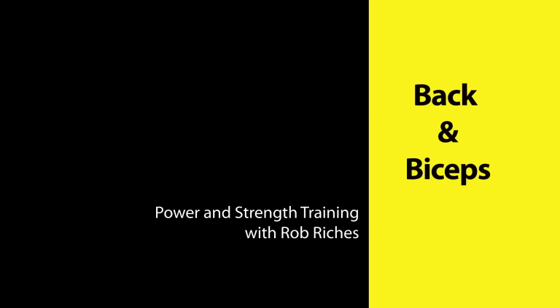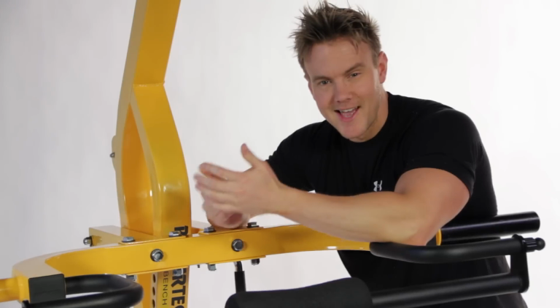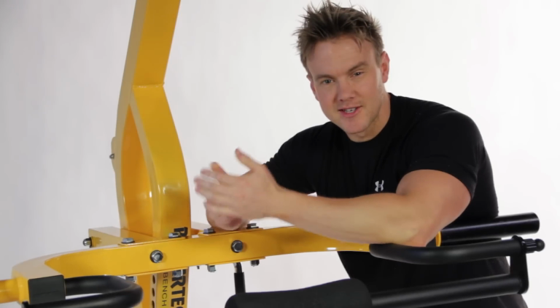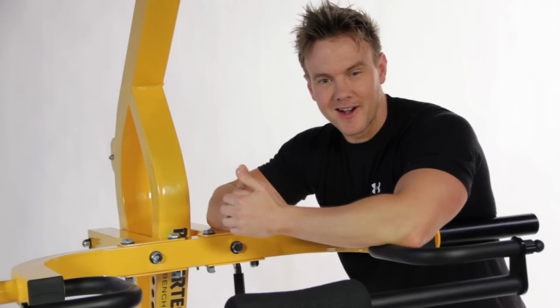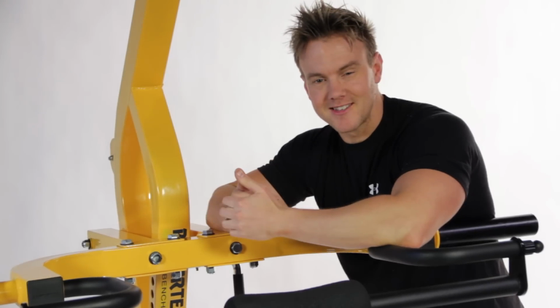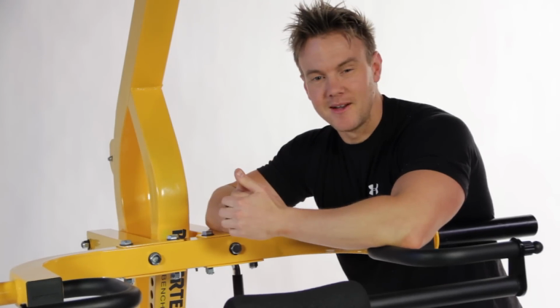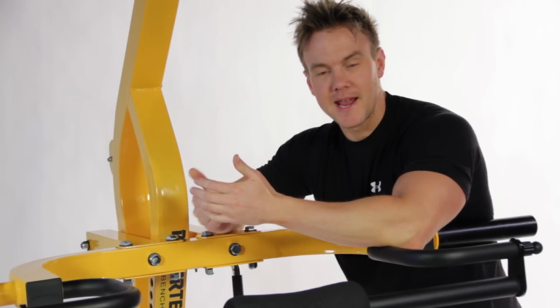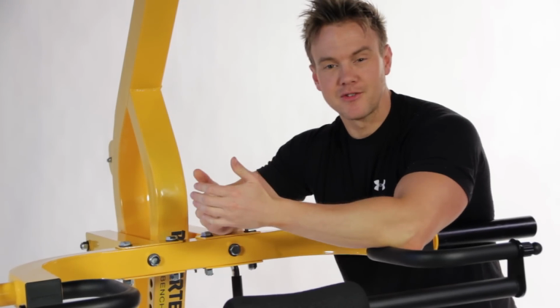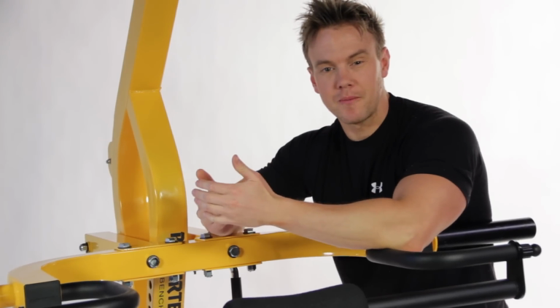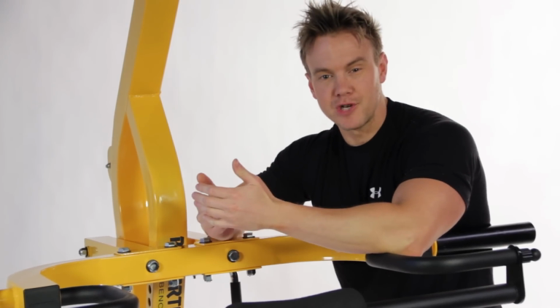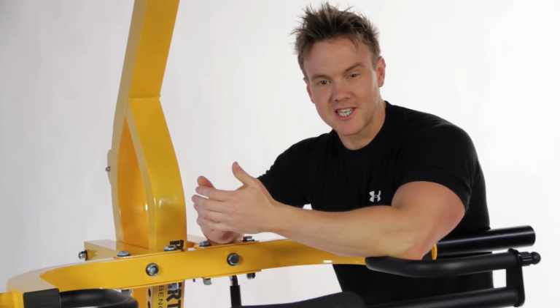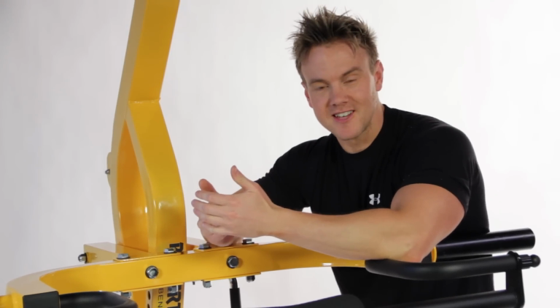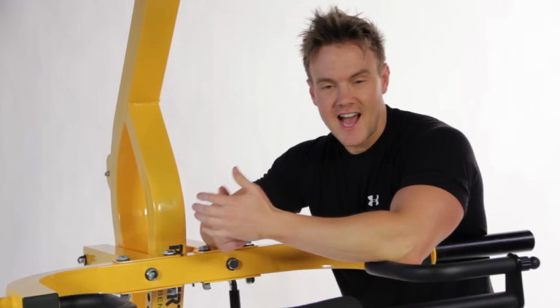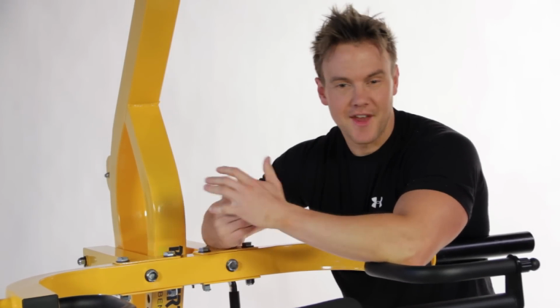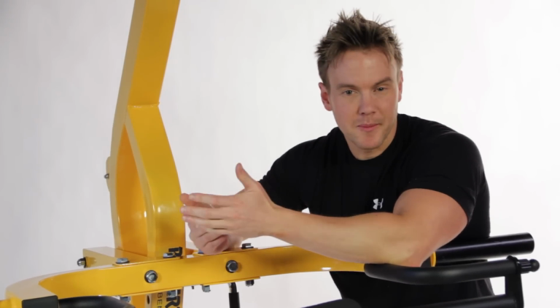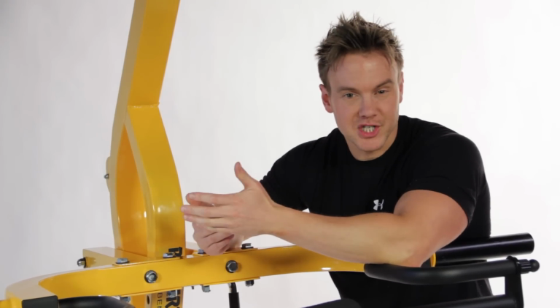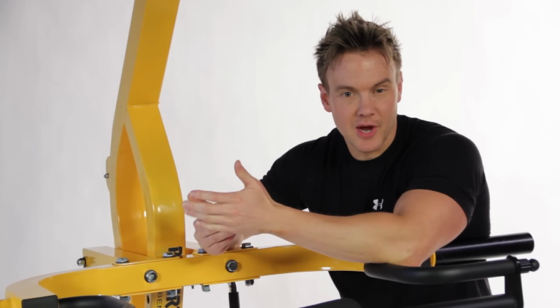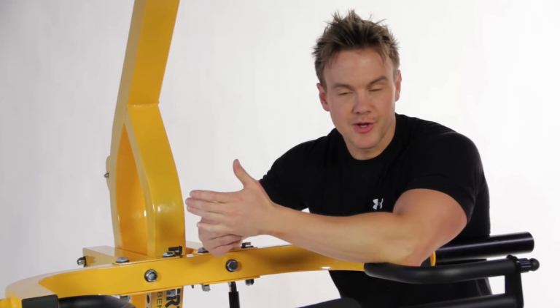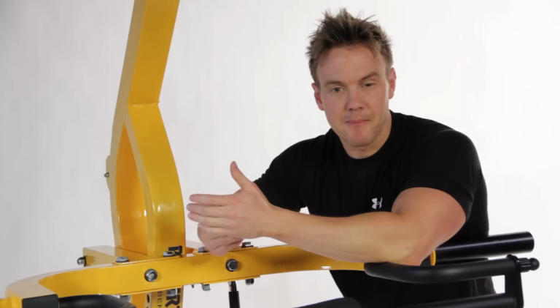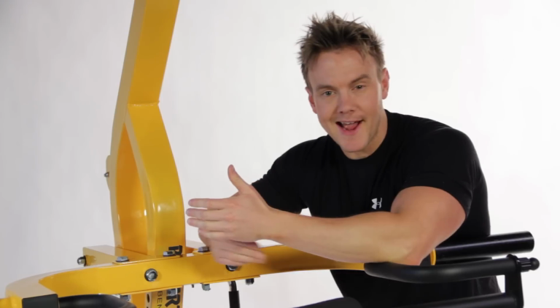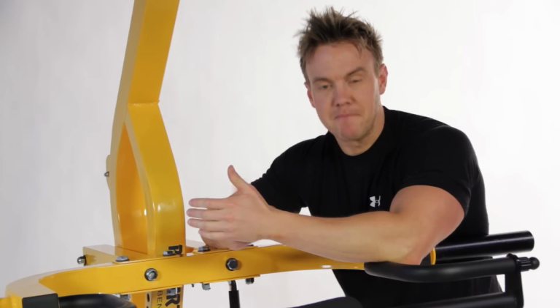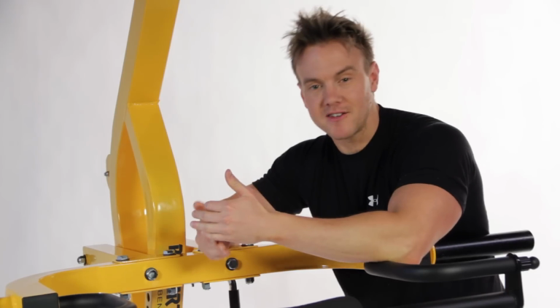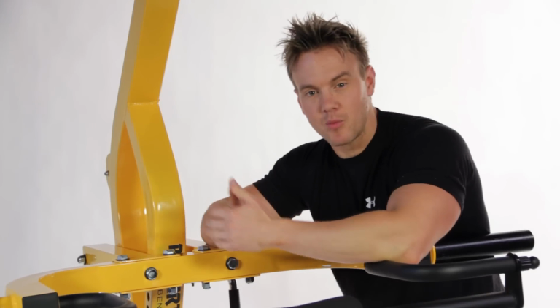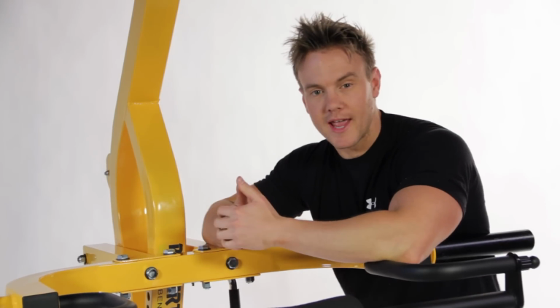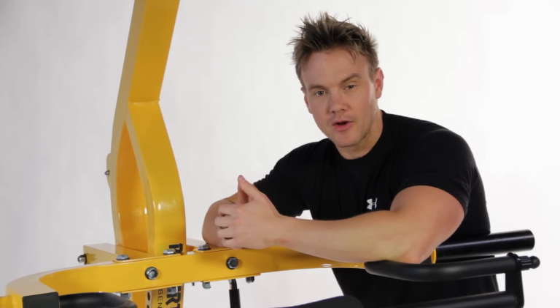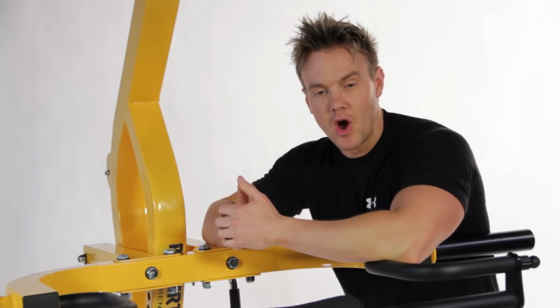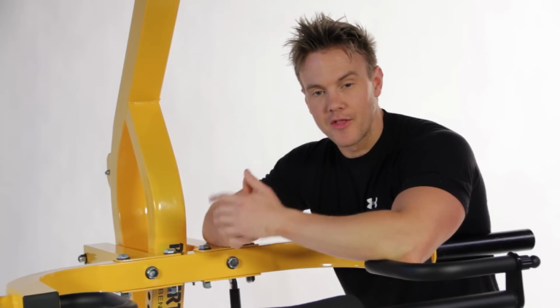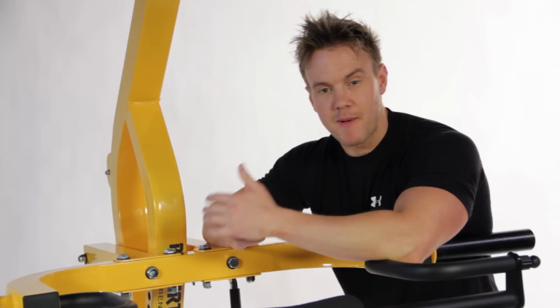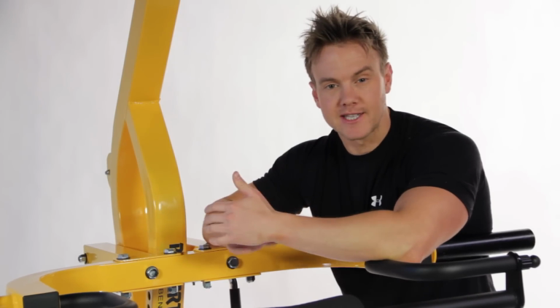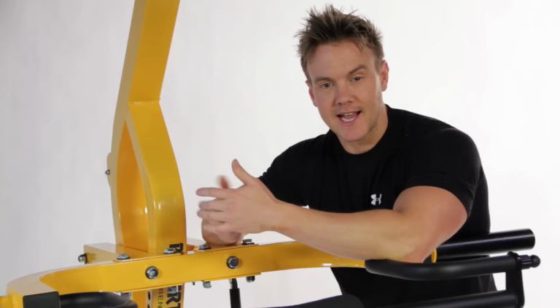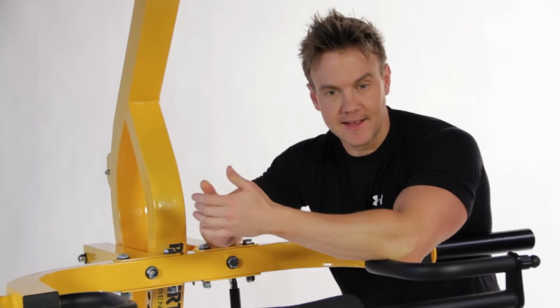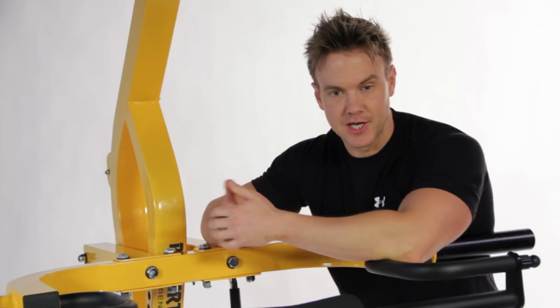Hey, what's up guys, my name is Rob Riches and I'm about to share with you my back and bicep workout on this Powertec lever gym.